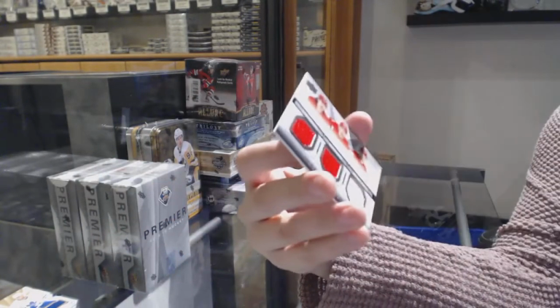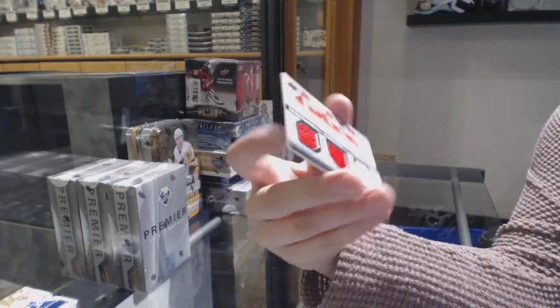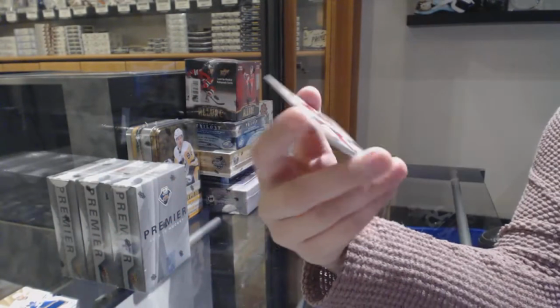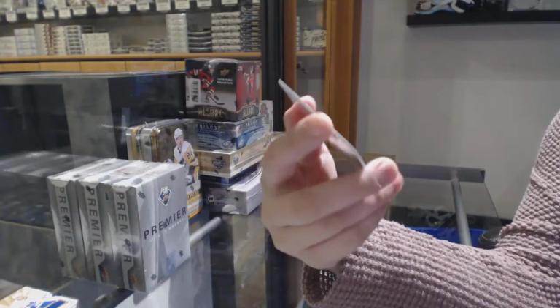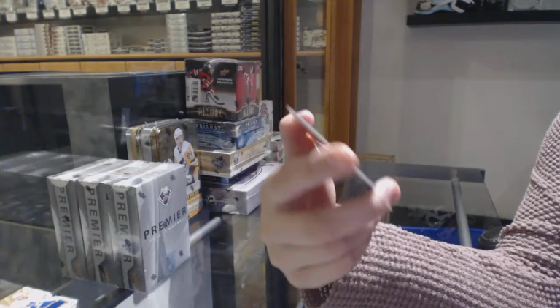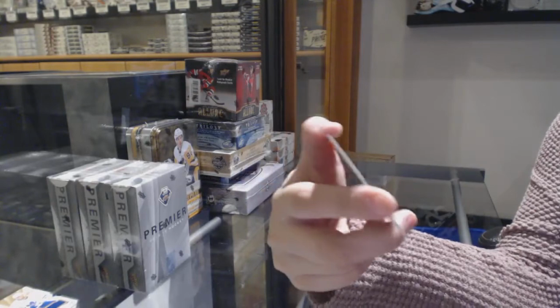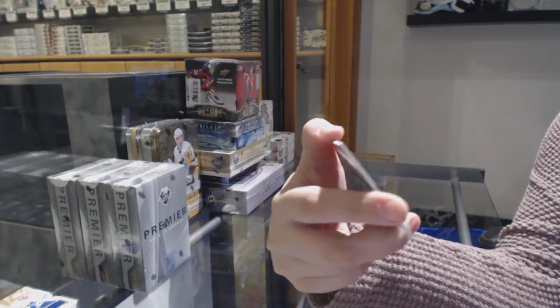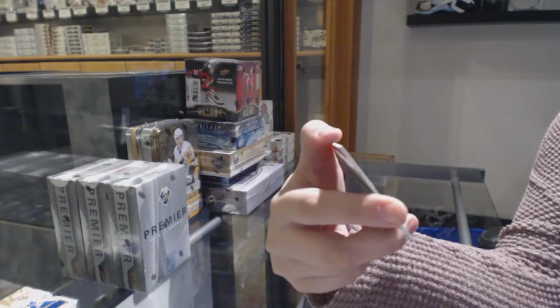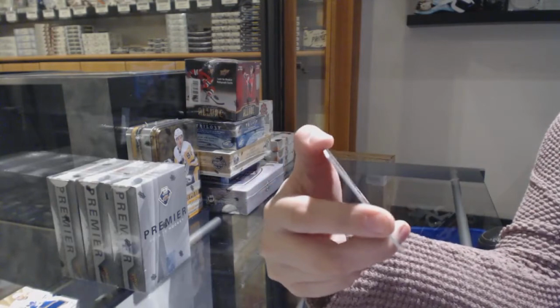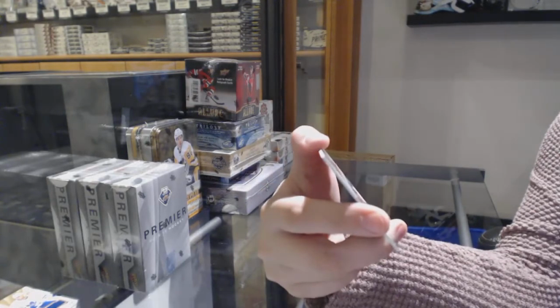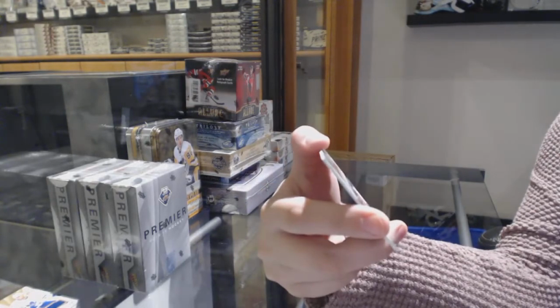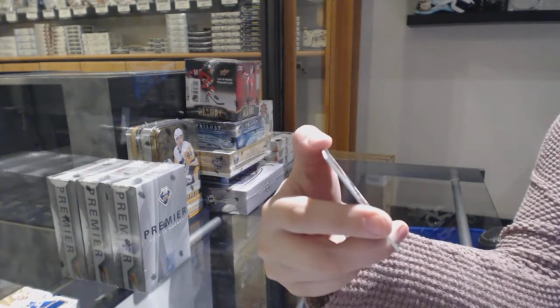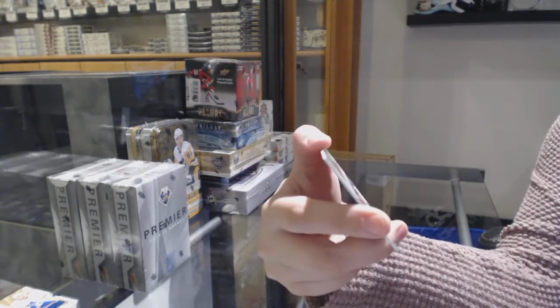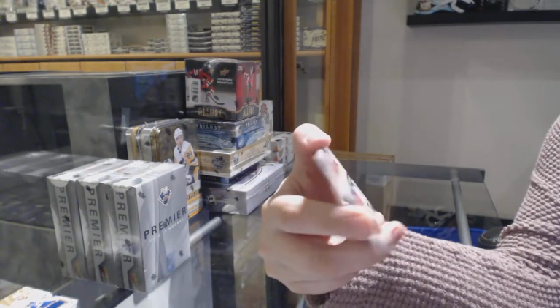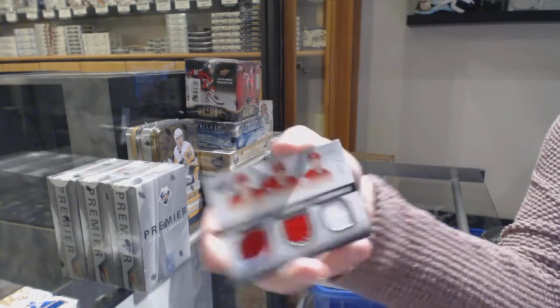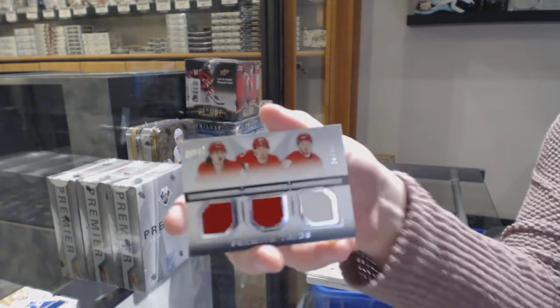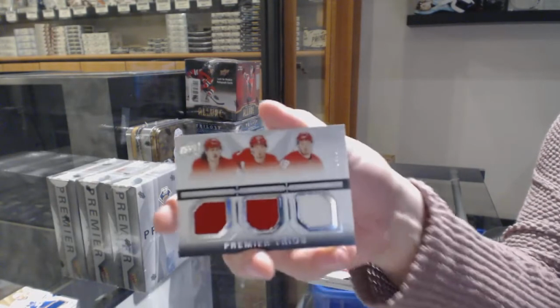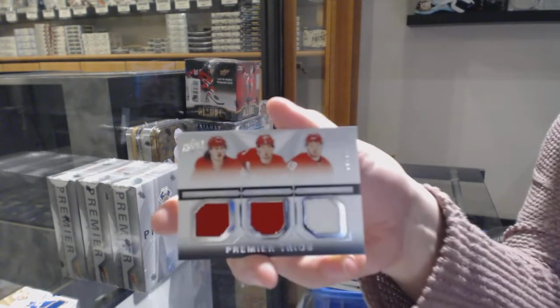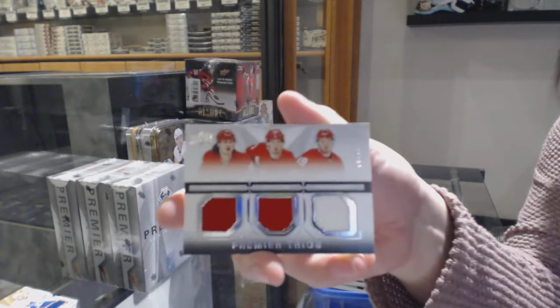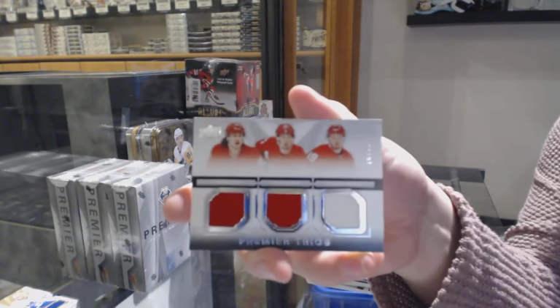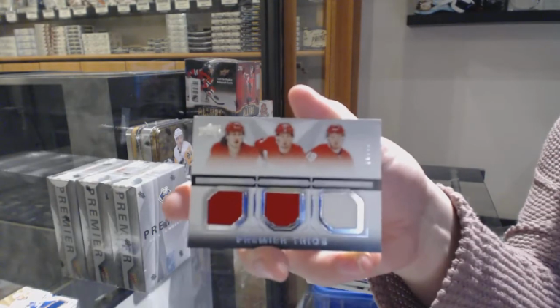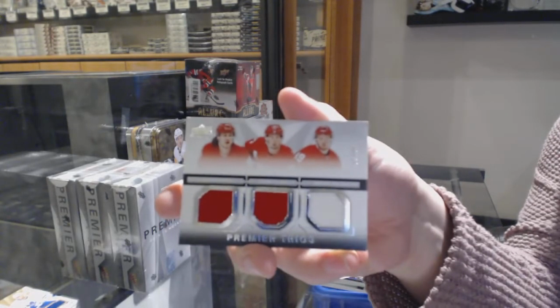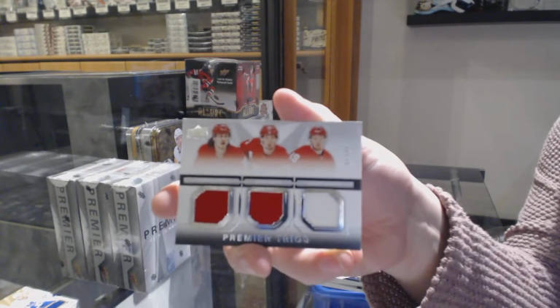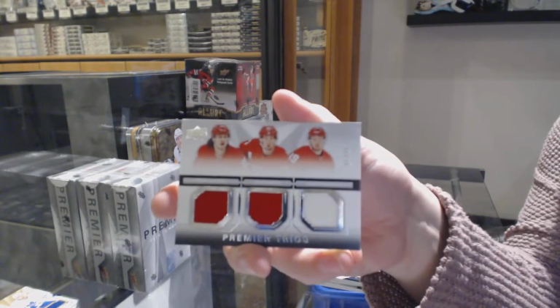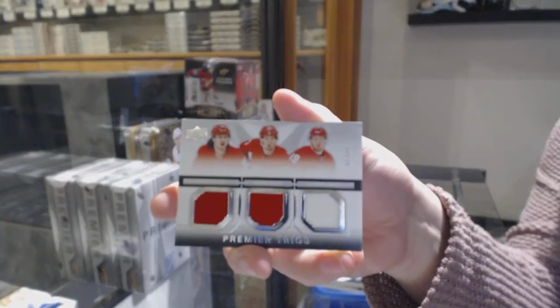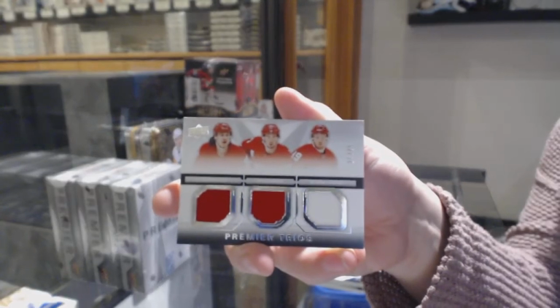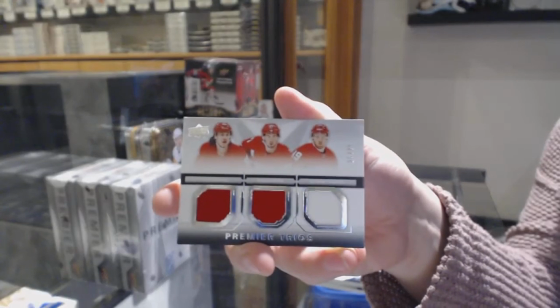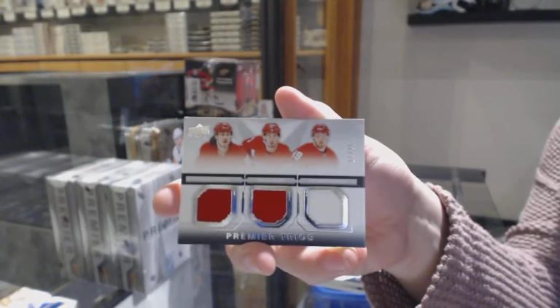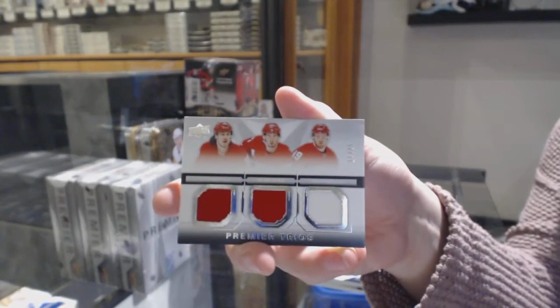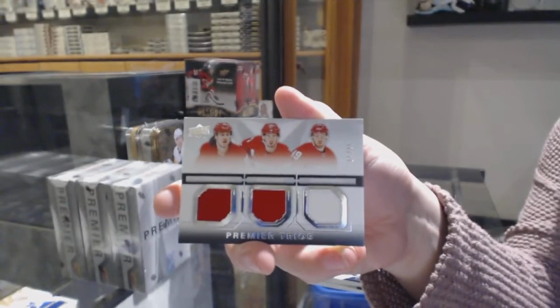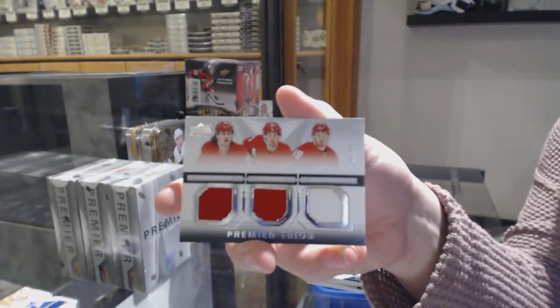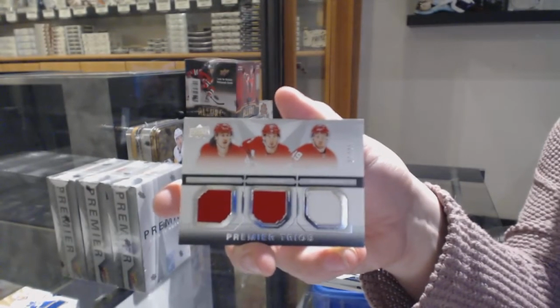And a triple jersey of Pertuzzi, Larkin, and Manta, number to 75 for the Detroit Red Wings.